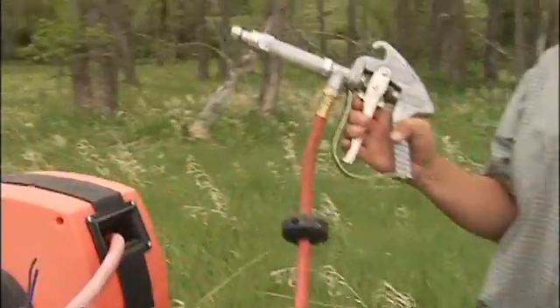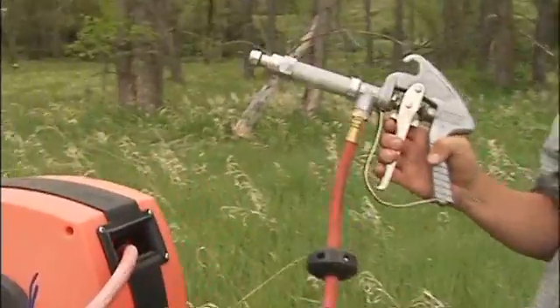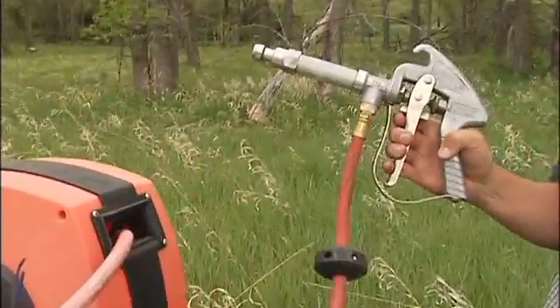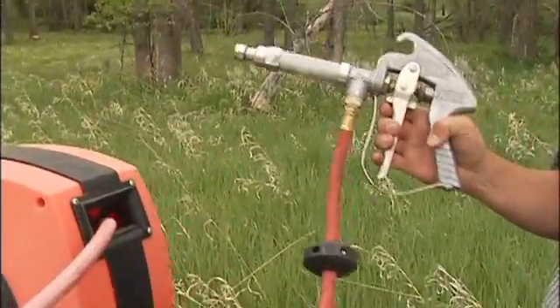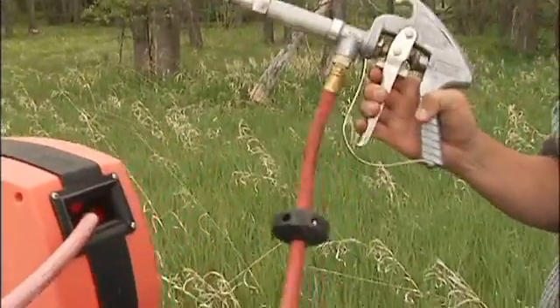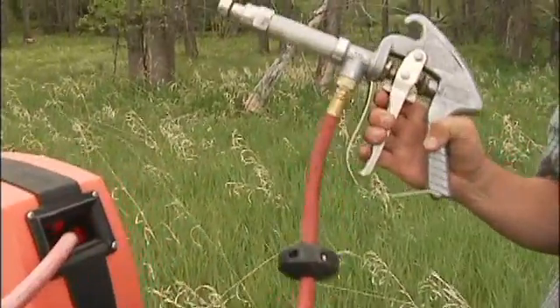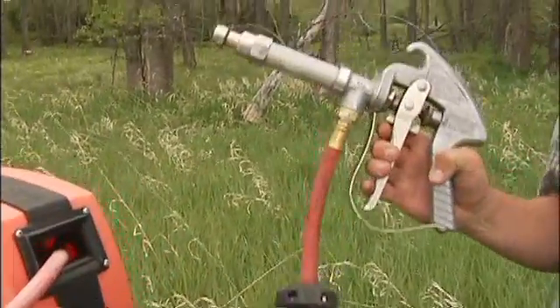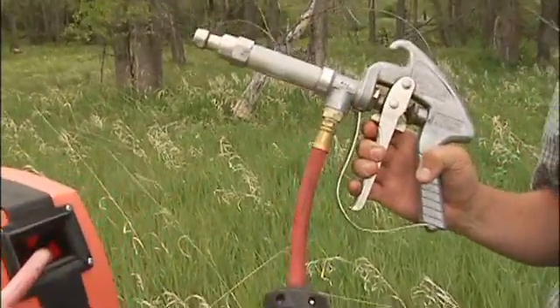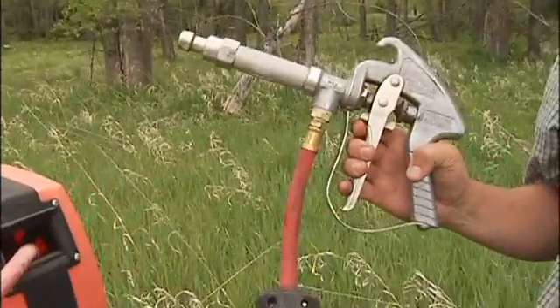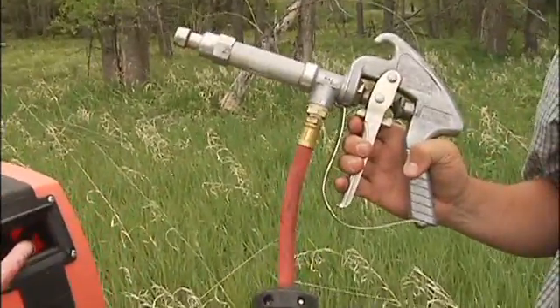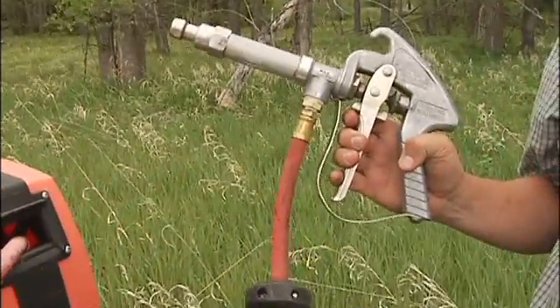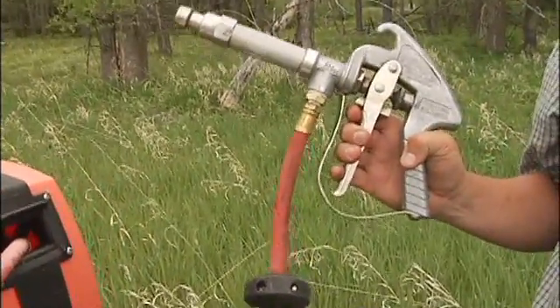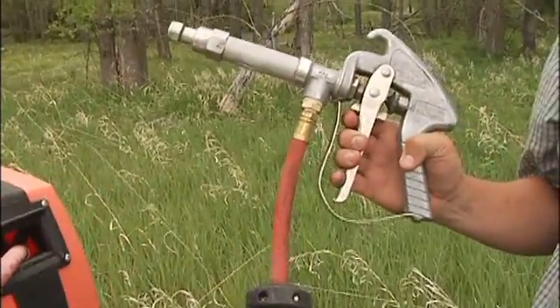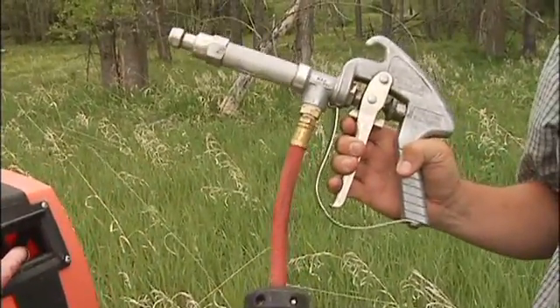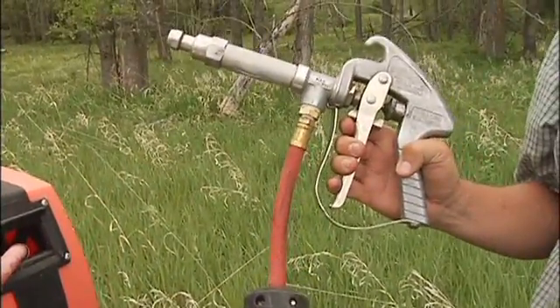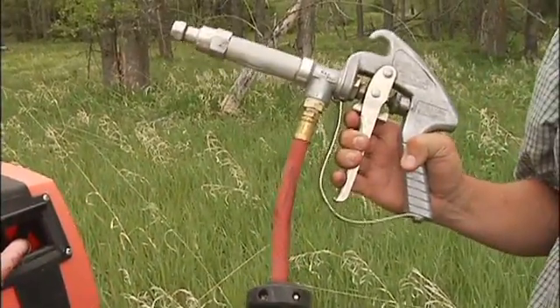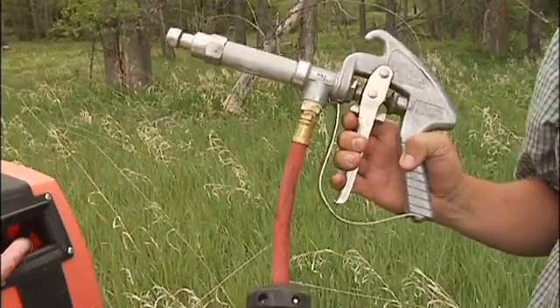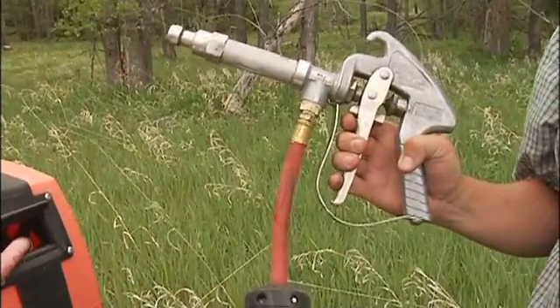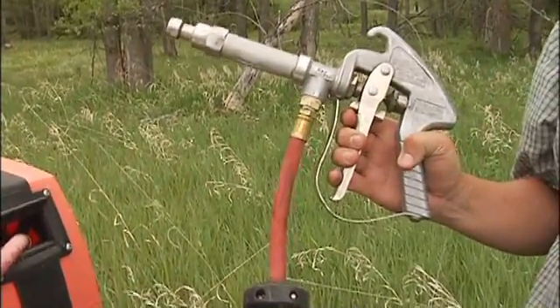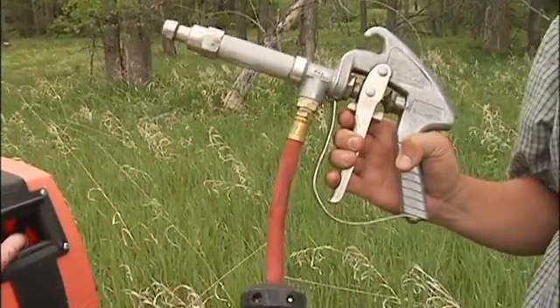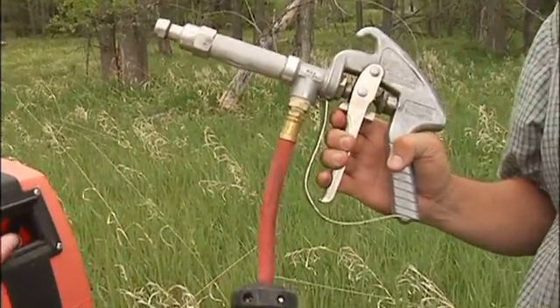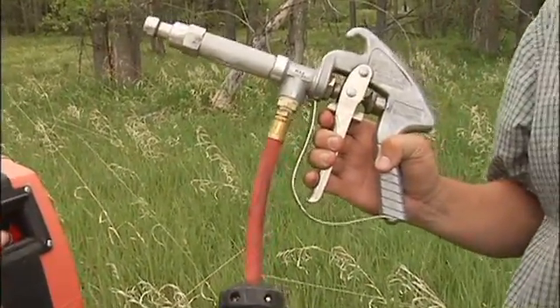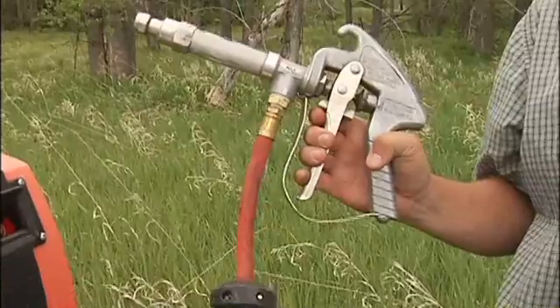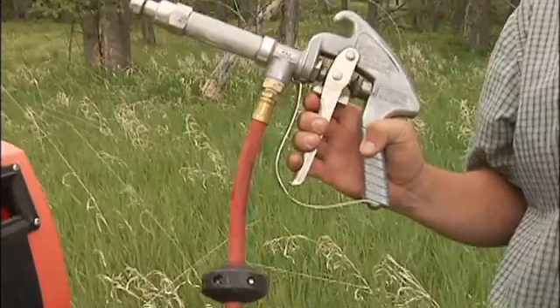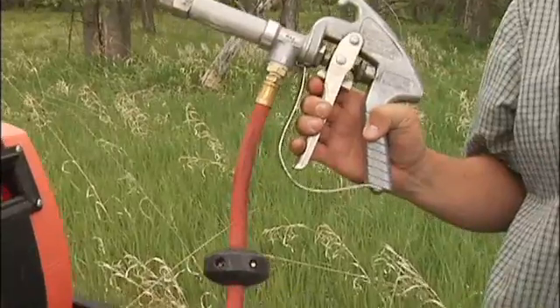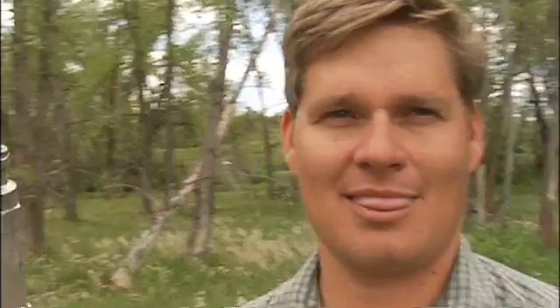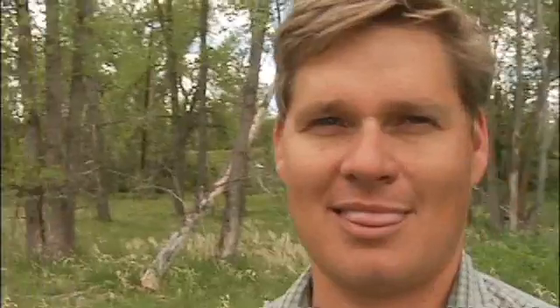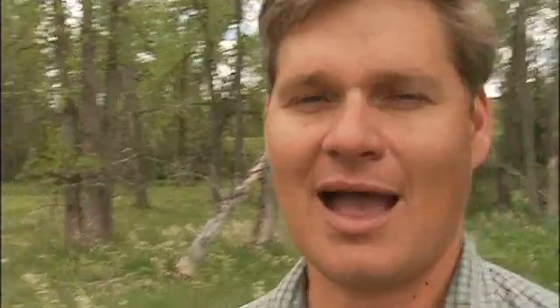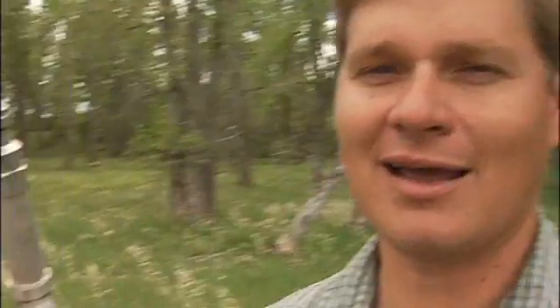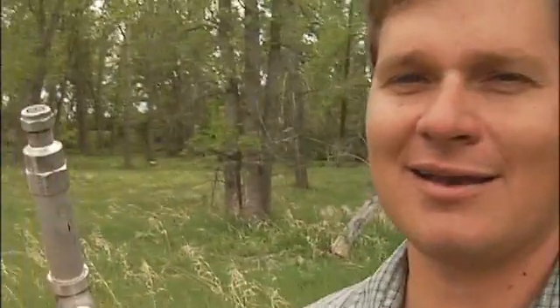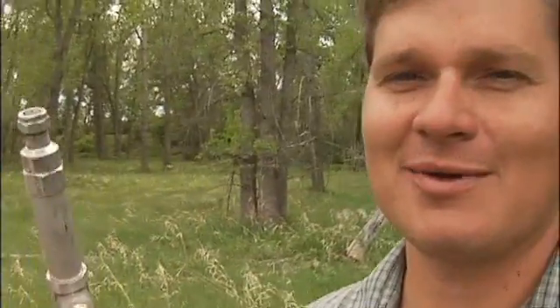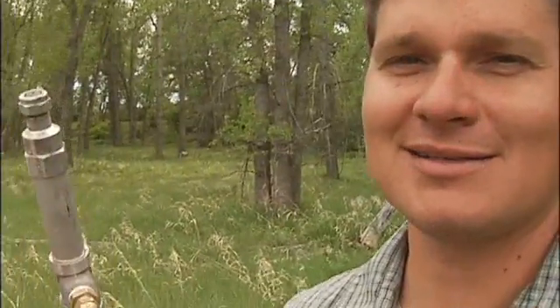This is the gun. This thing is a killer — very accurate, a lot of pressure. Works great. I like killing weeds.